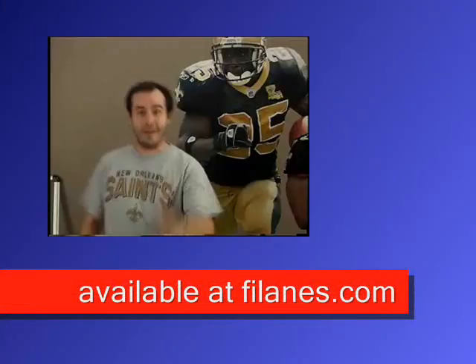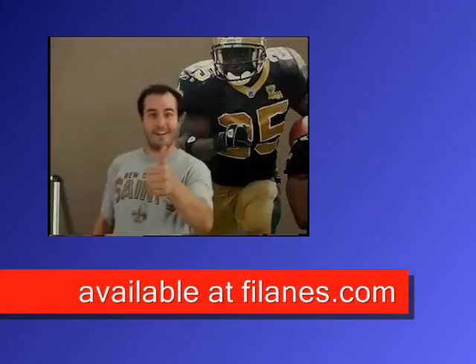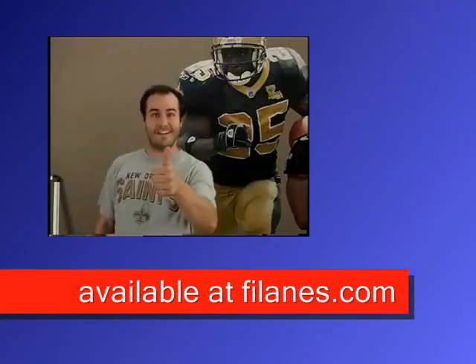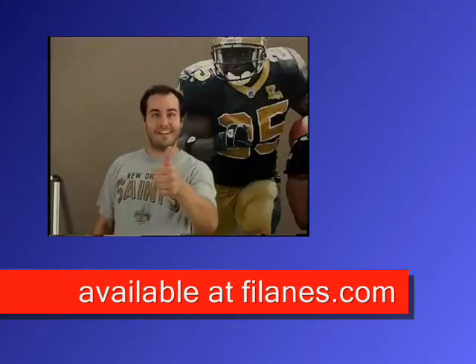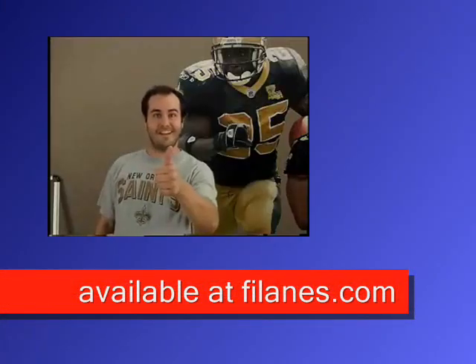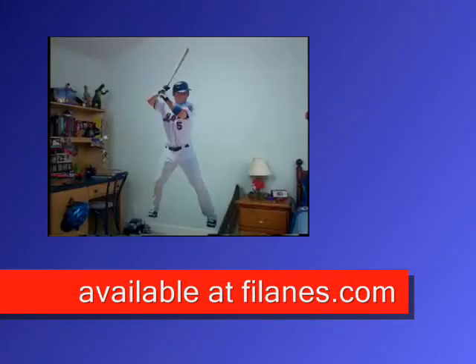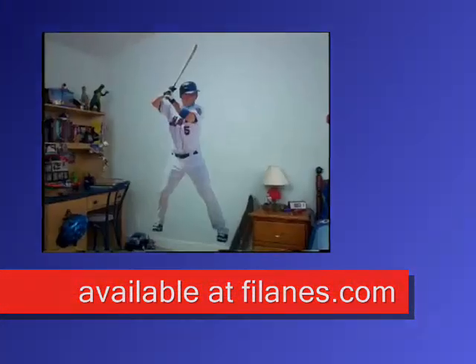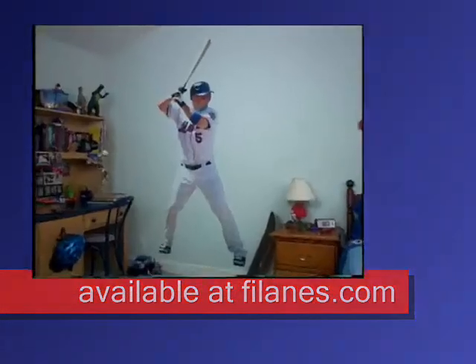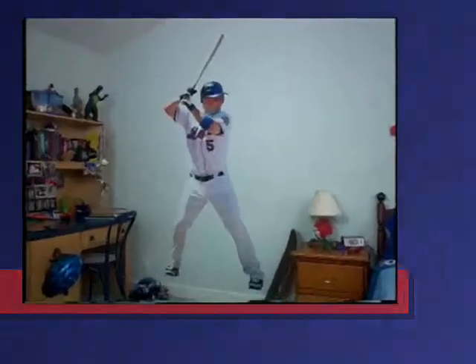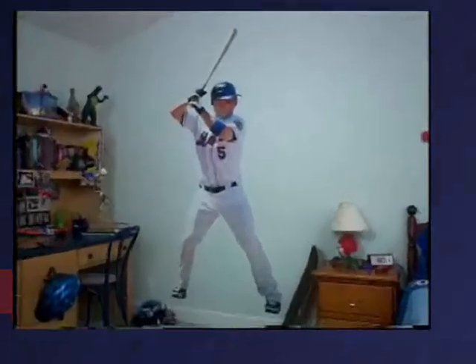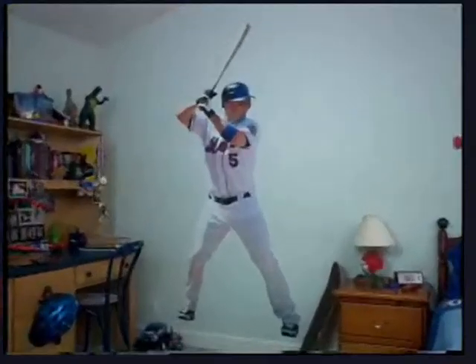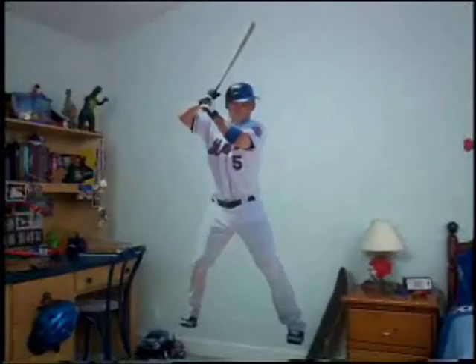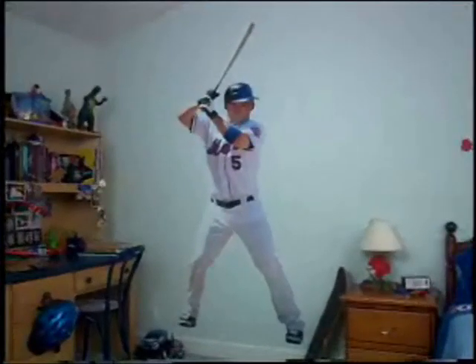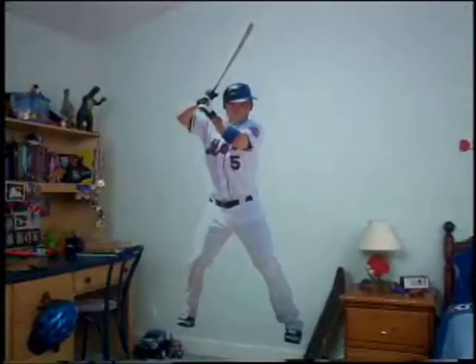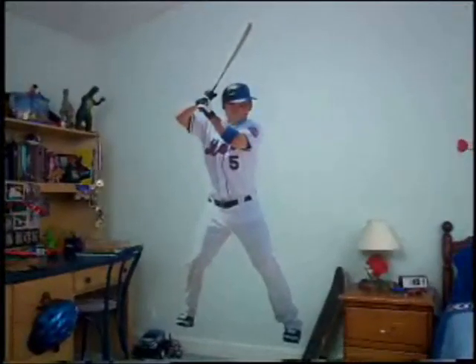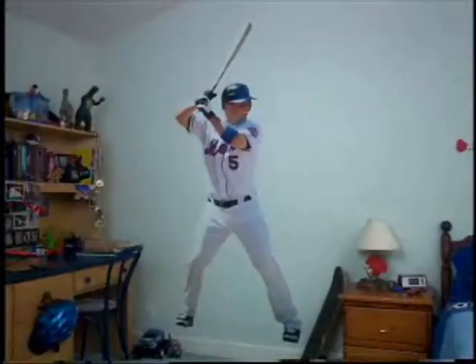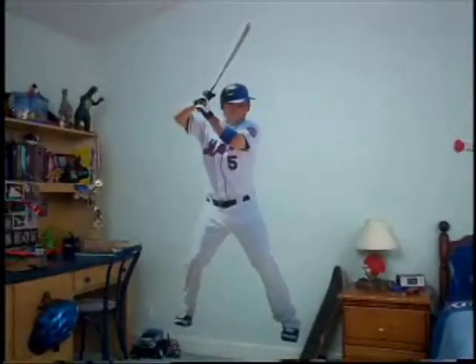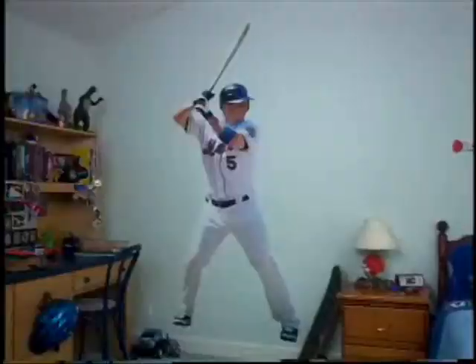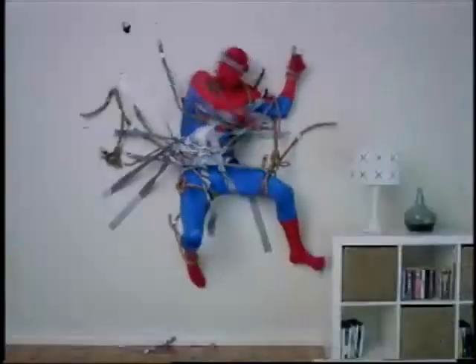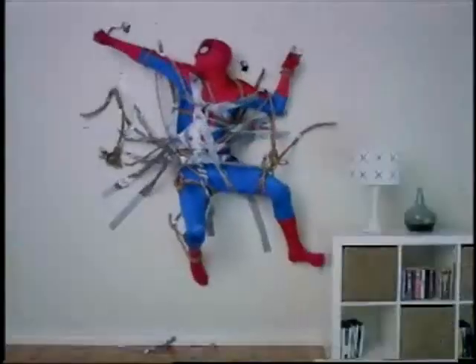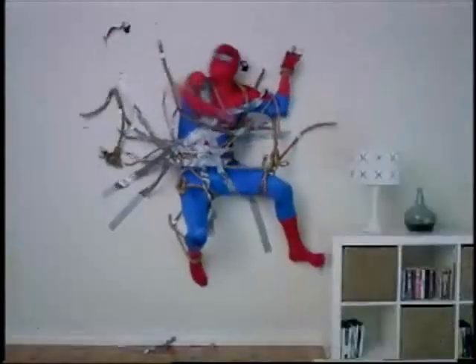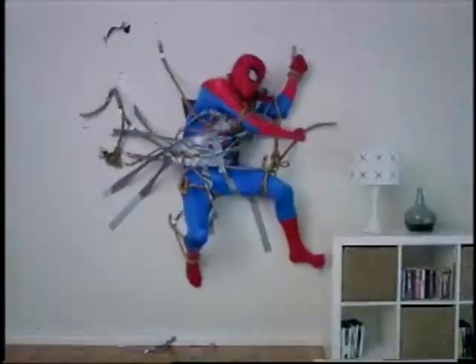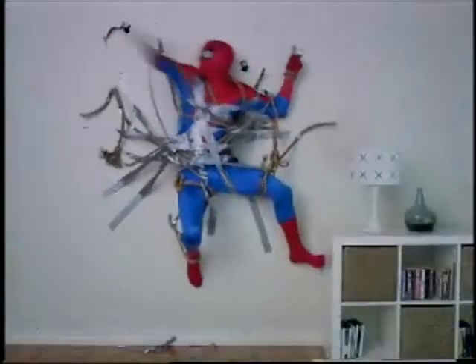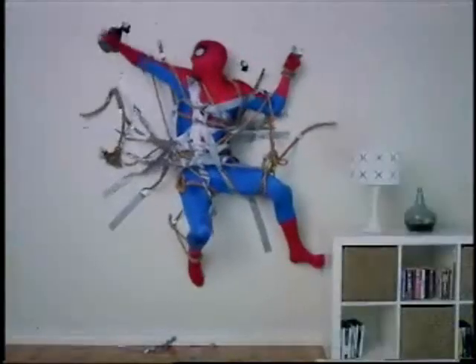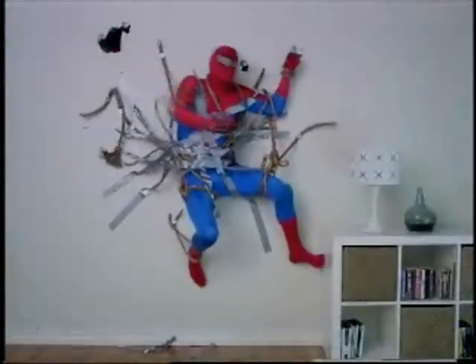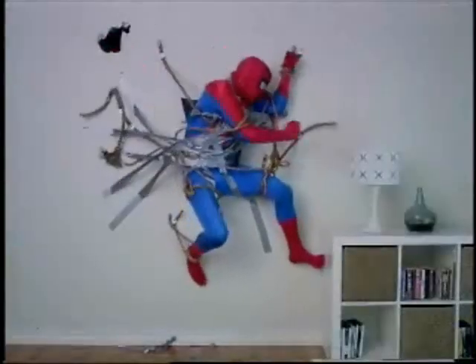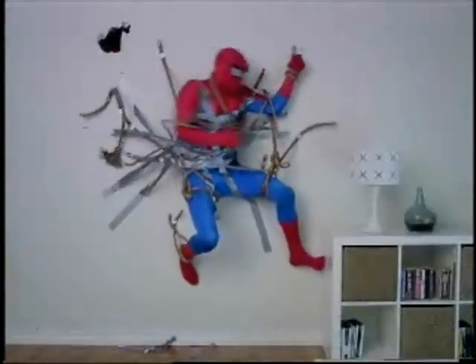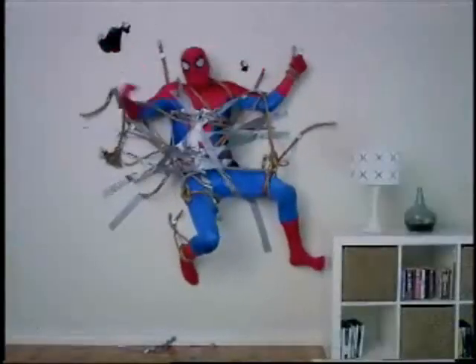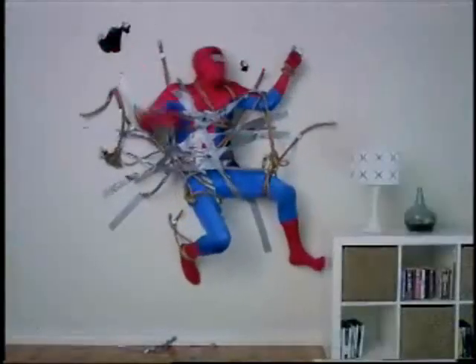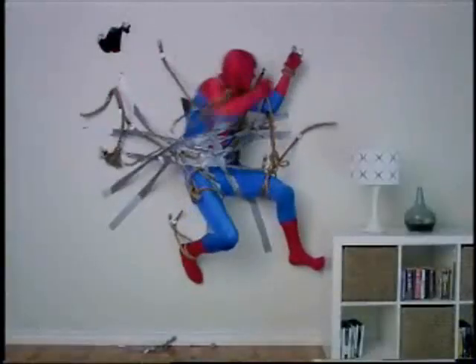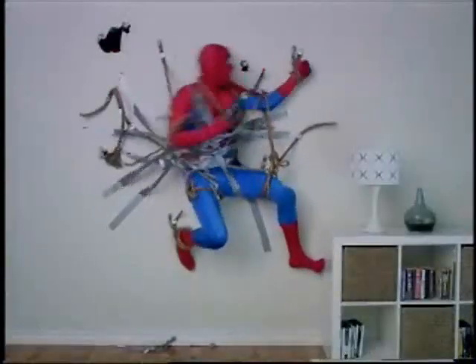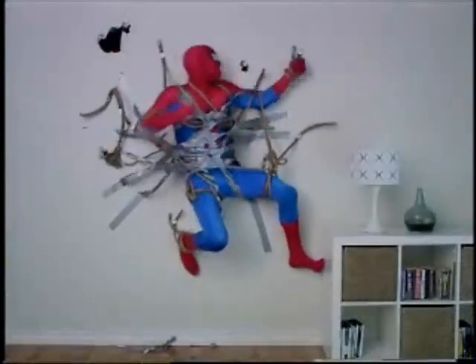A Fathead is a life-size wall graphic that won't damage your walls. I can't say the same for you, real life Spider-Man.